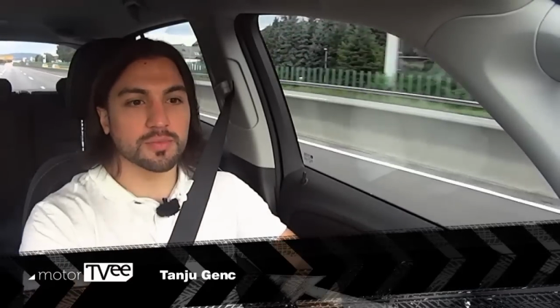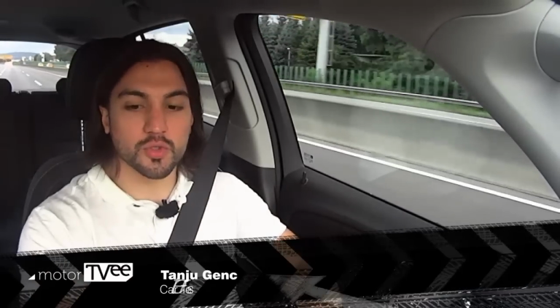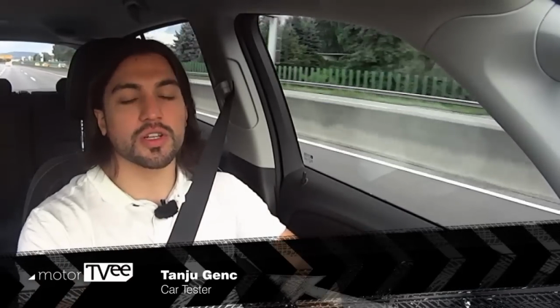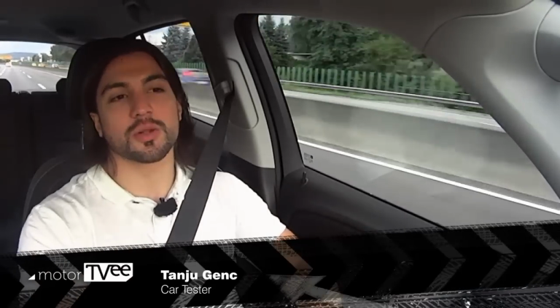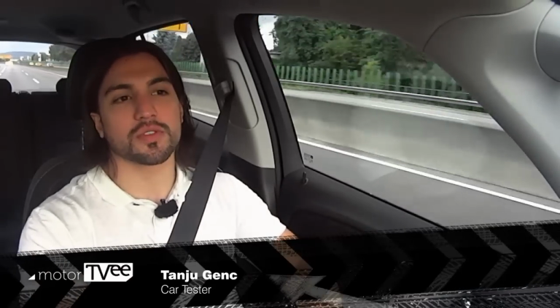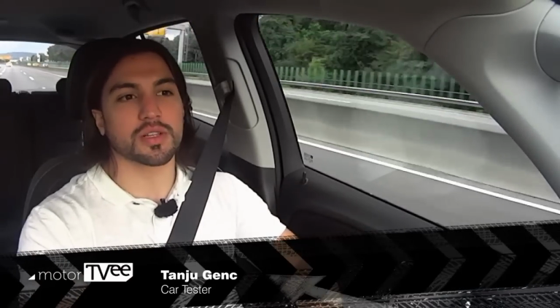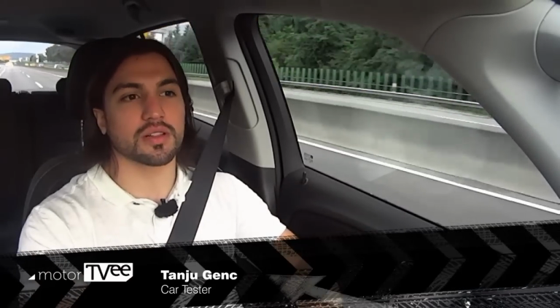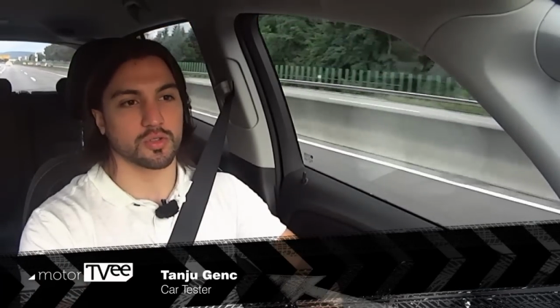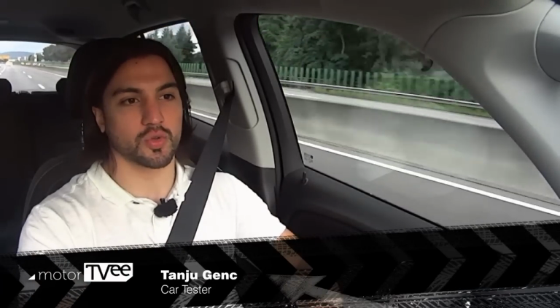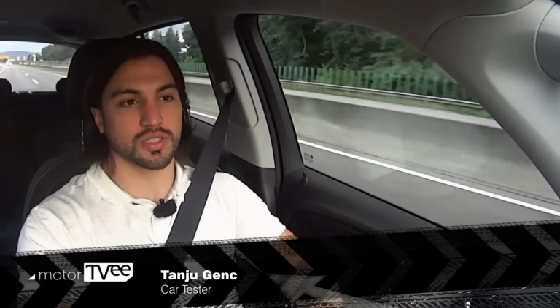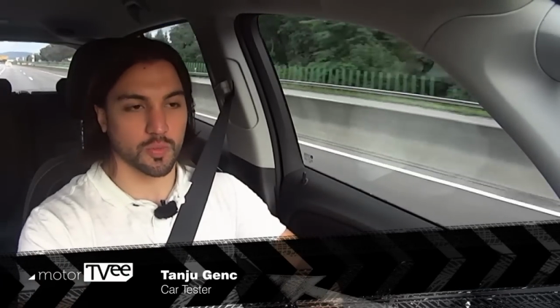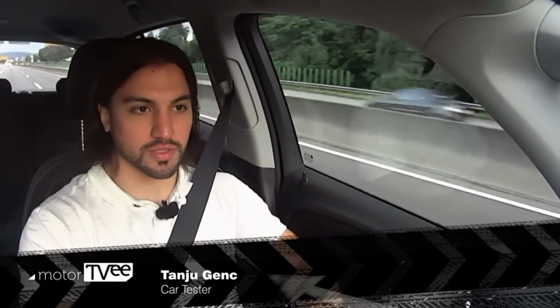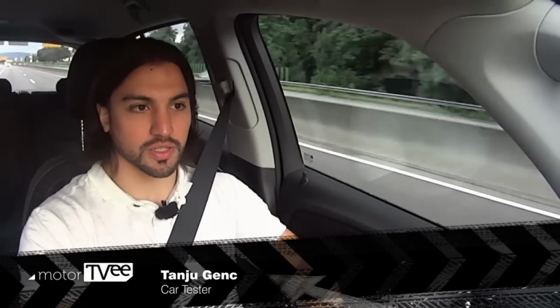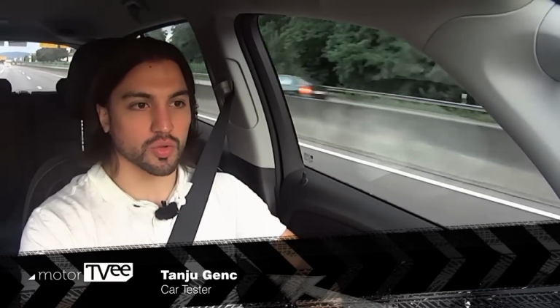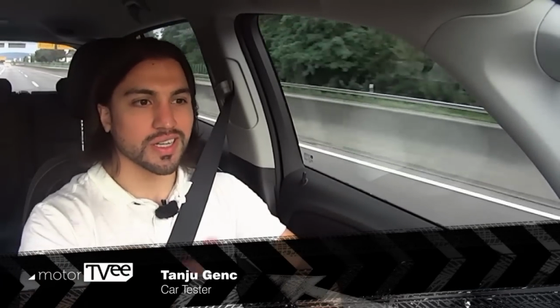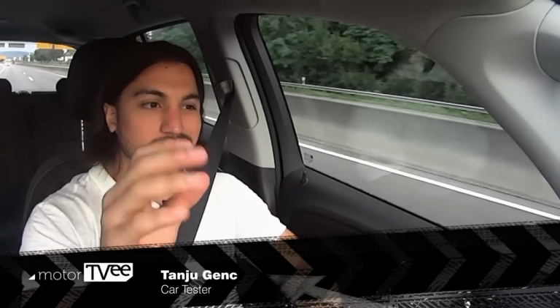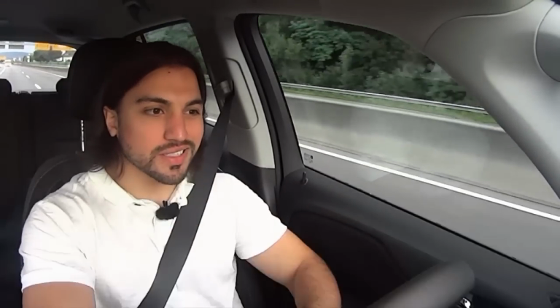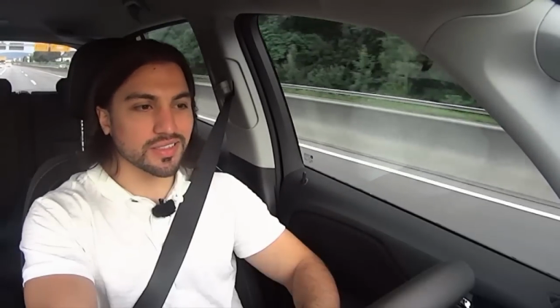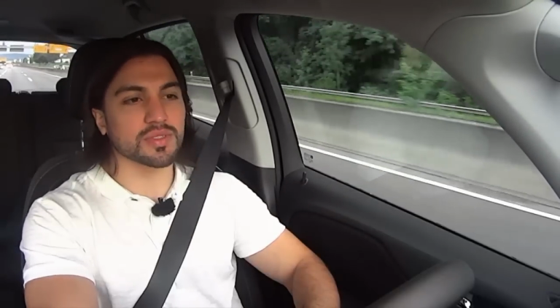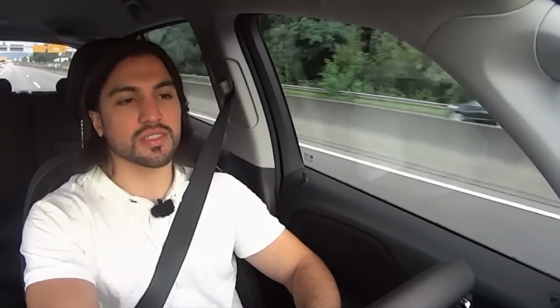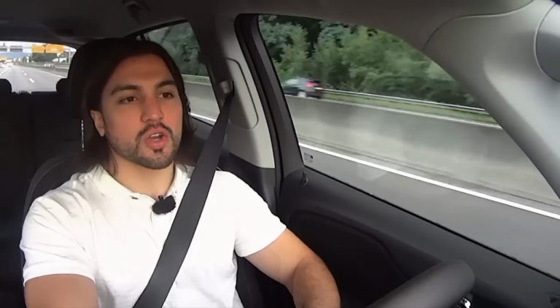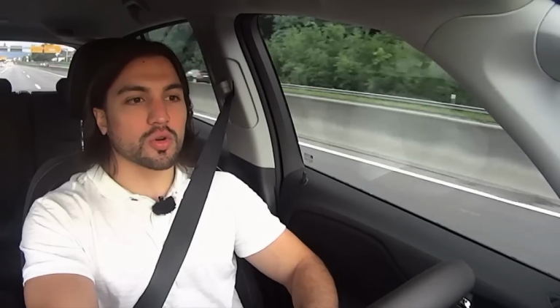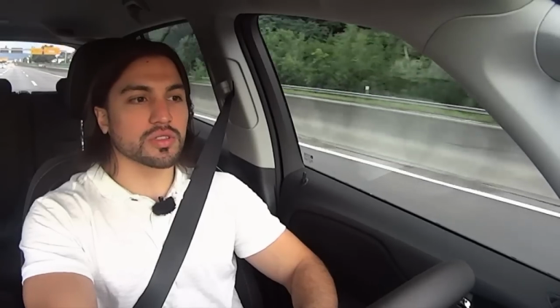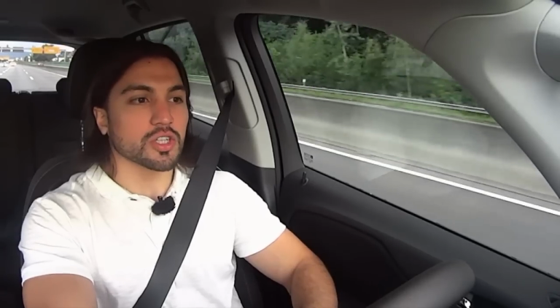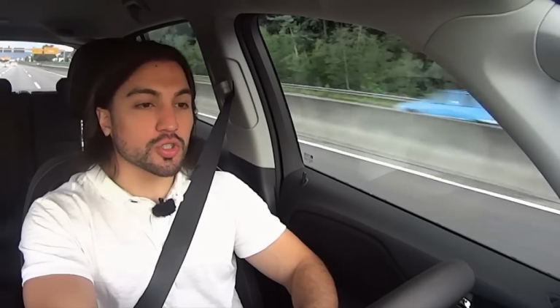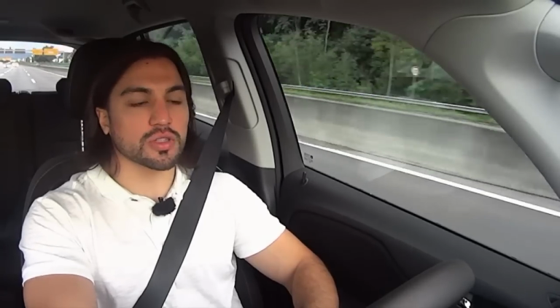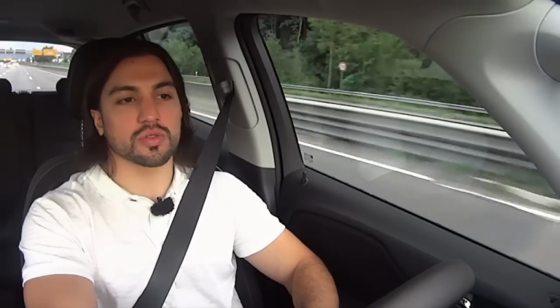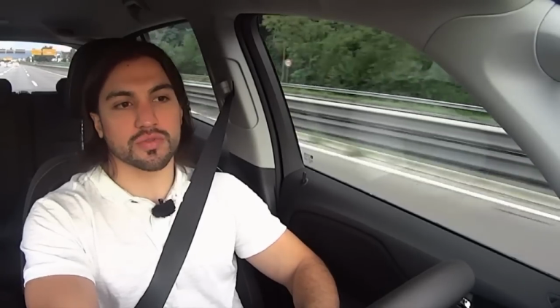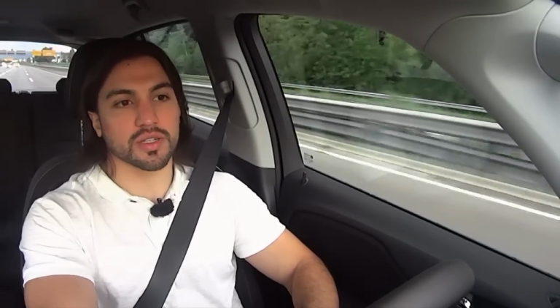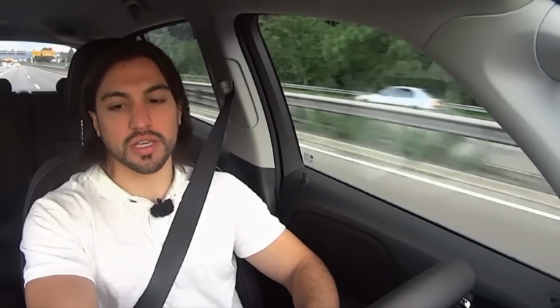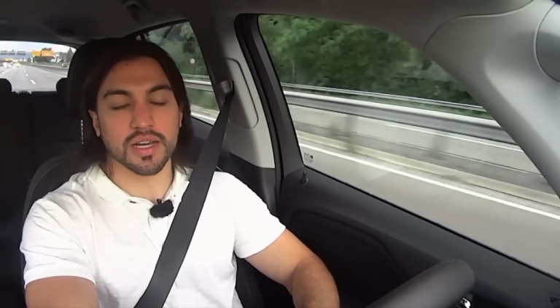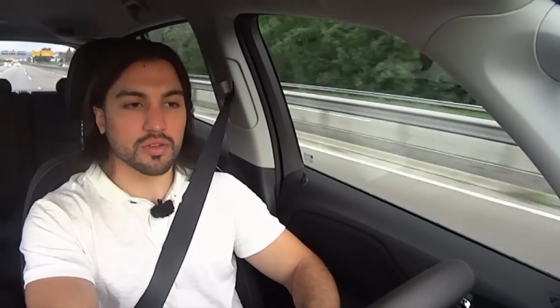Tanju says the center console is too crowded with buttons for his taste. He finds that confusing when he needs one of them quickly and has to get it pushed.